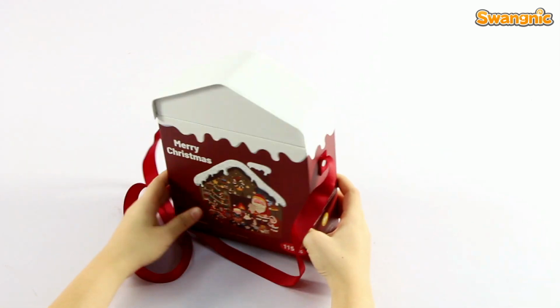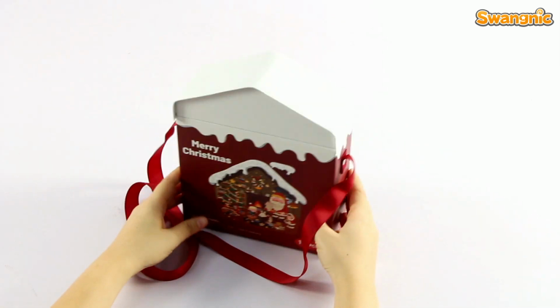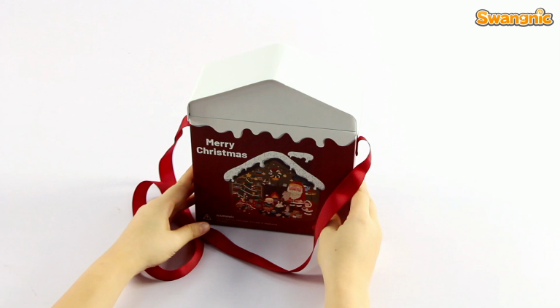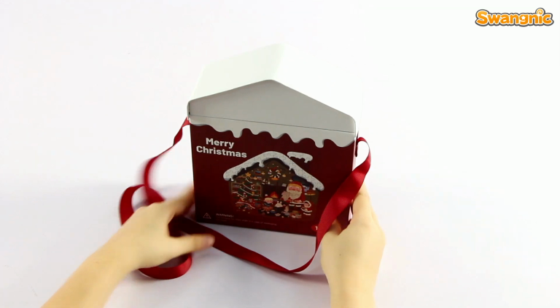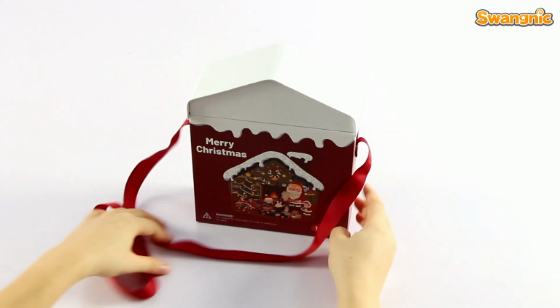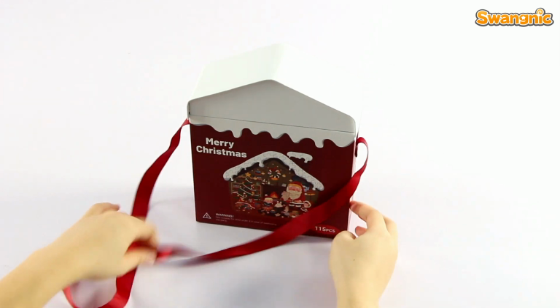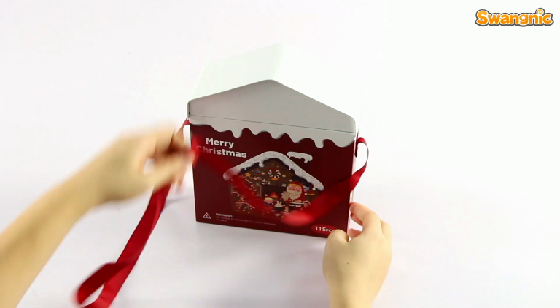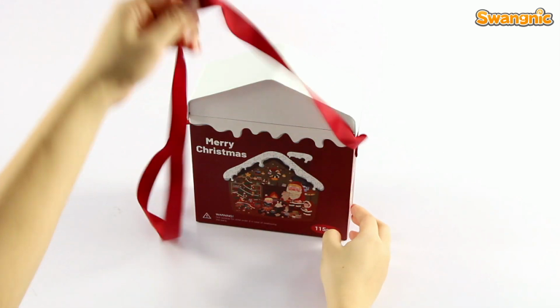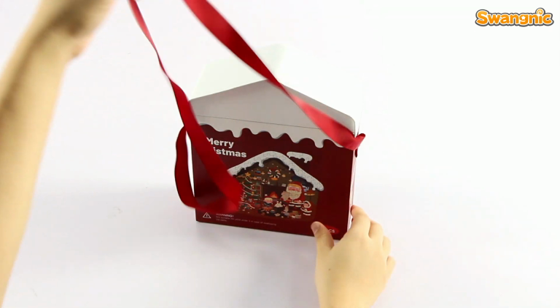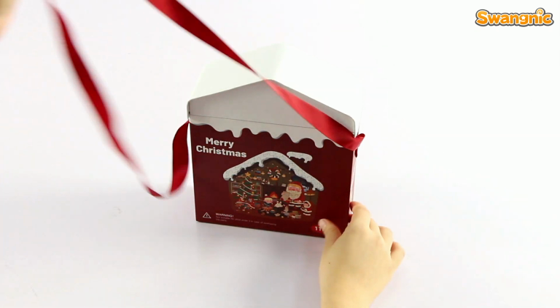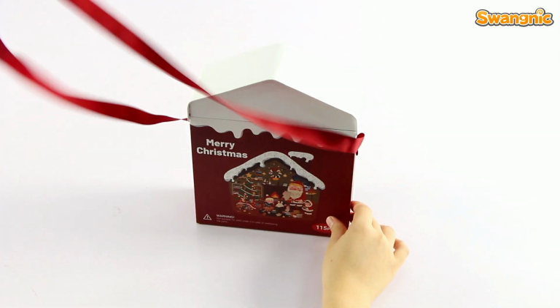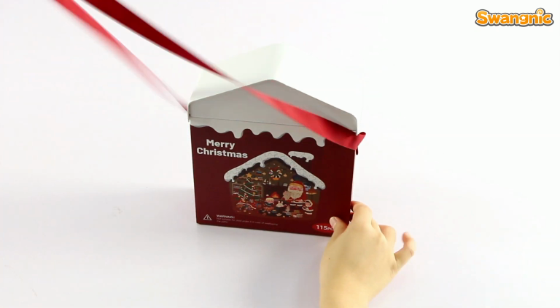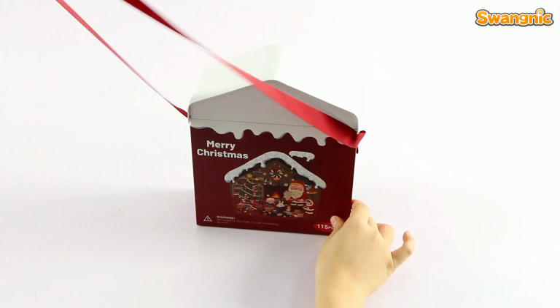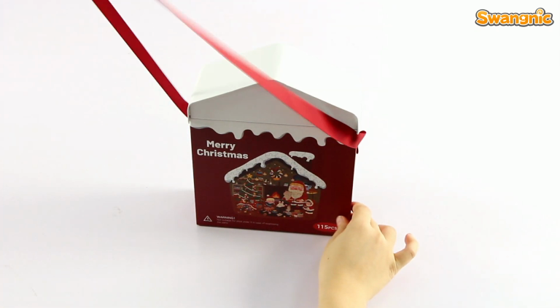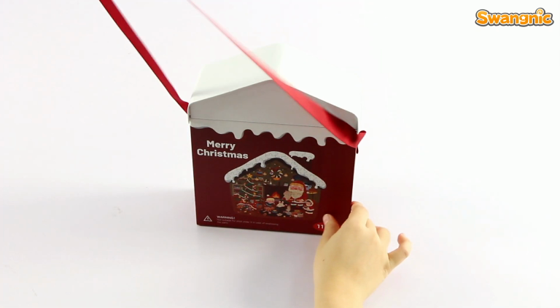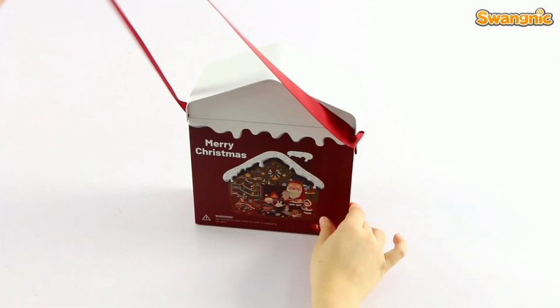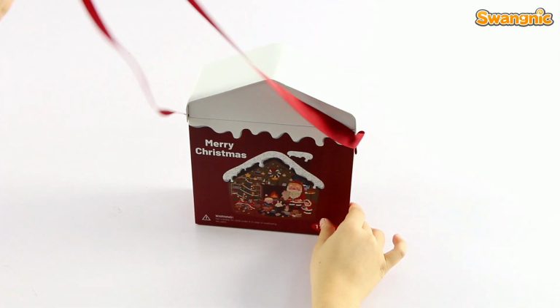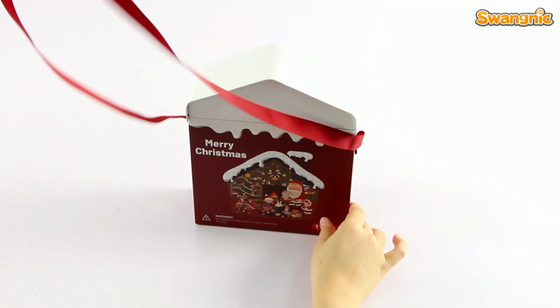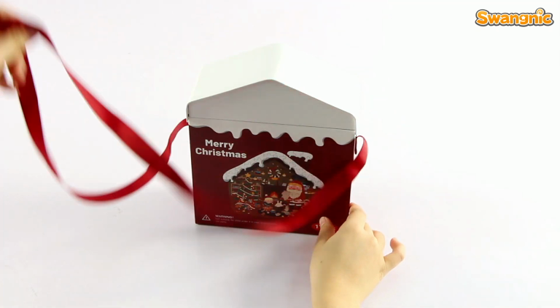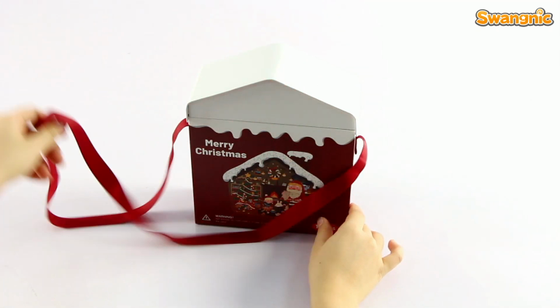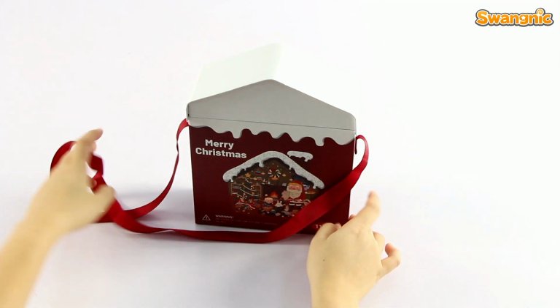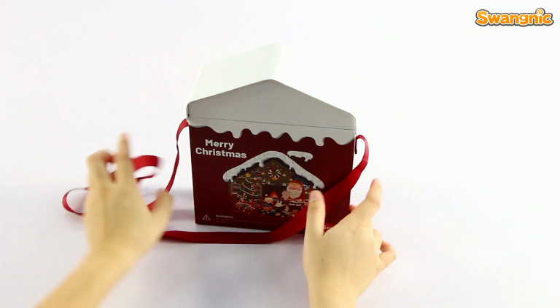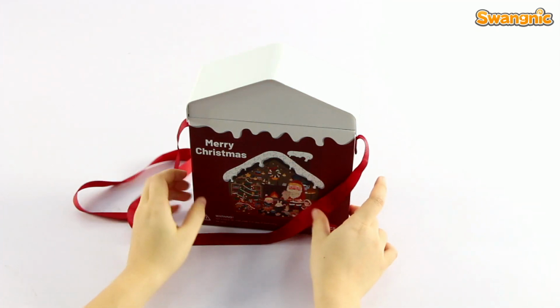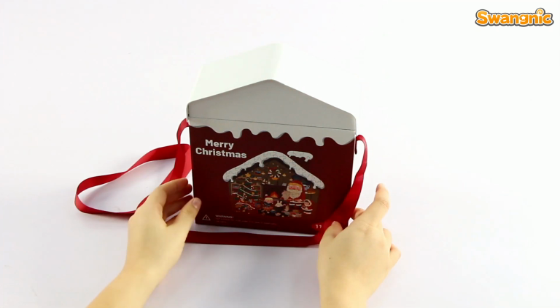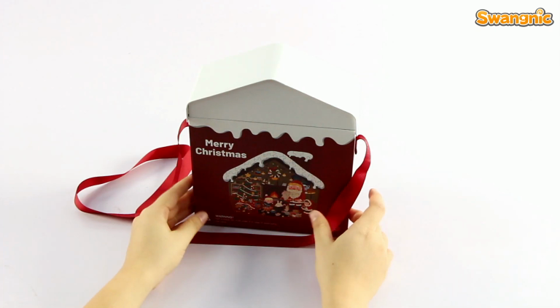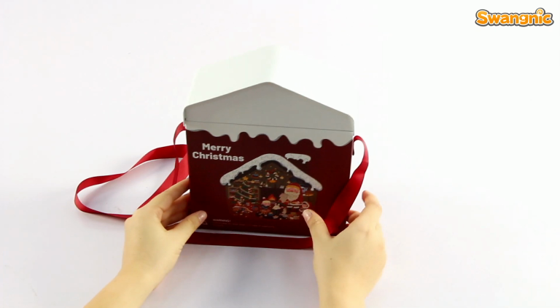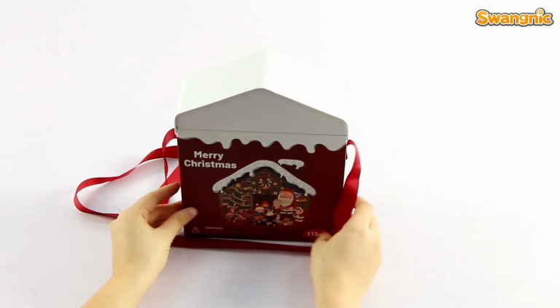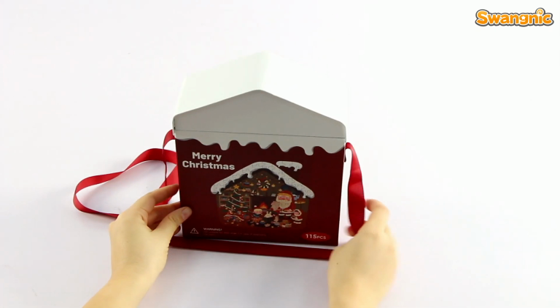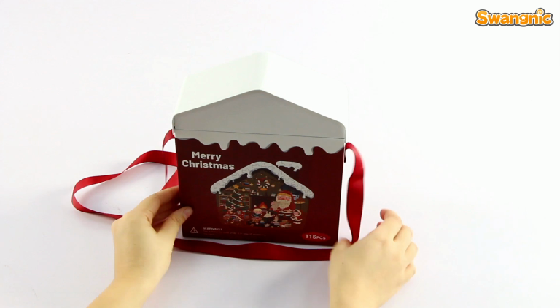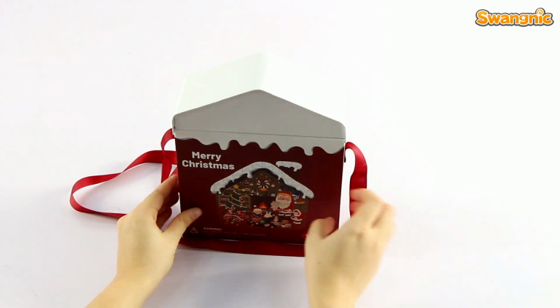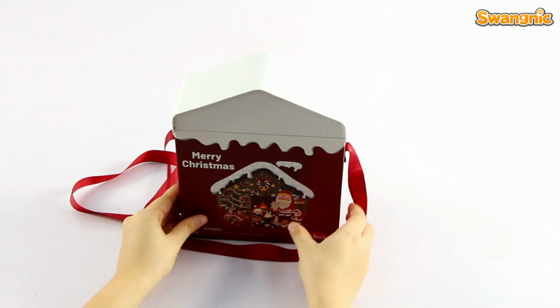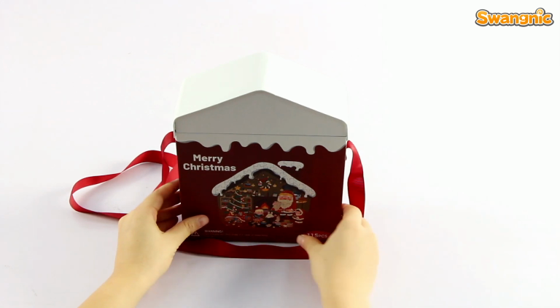There's a bell on both sides for kids to take it as a bag. I love the top shape.